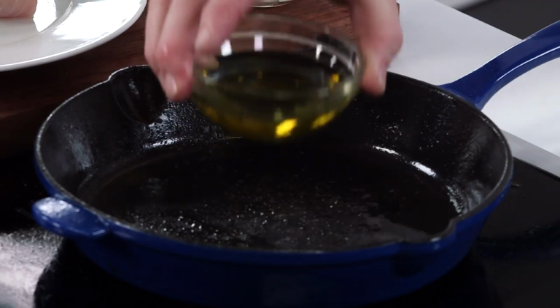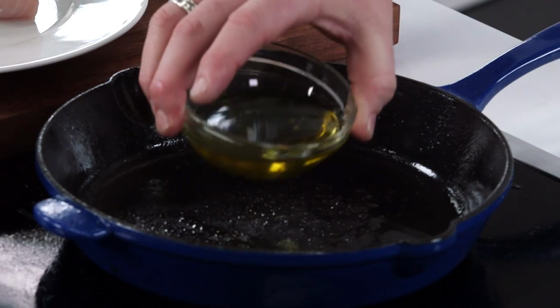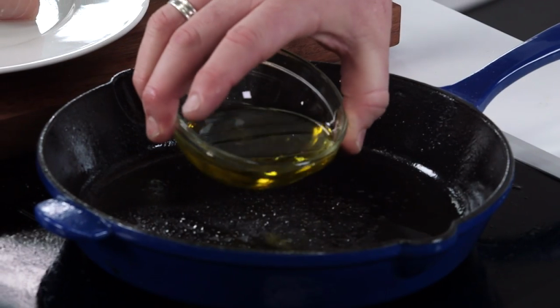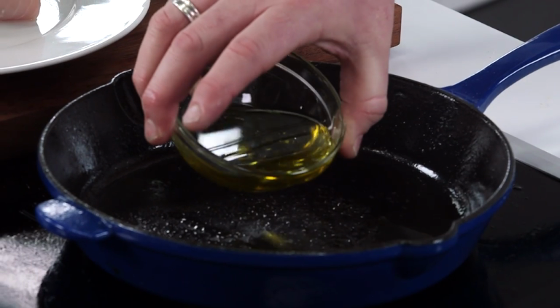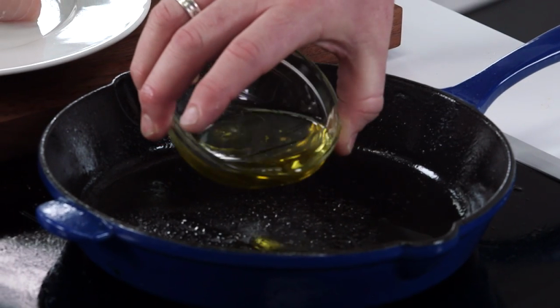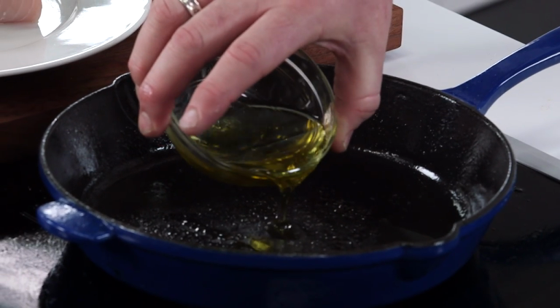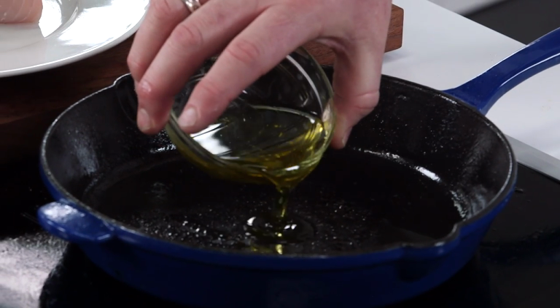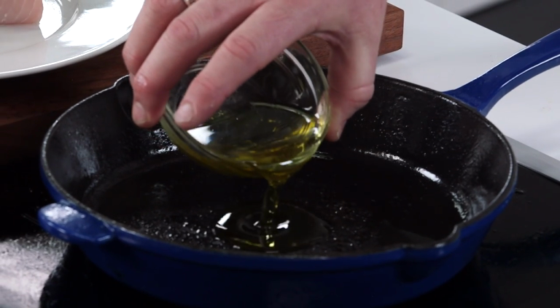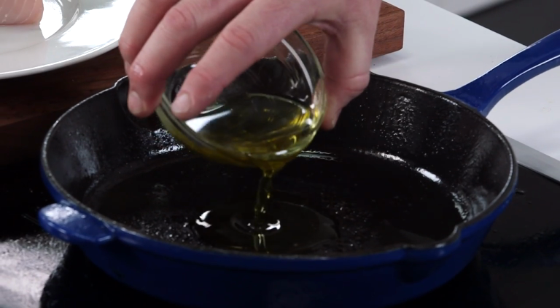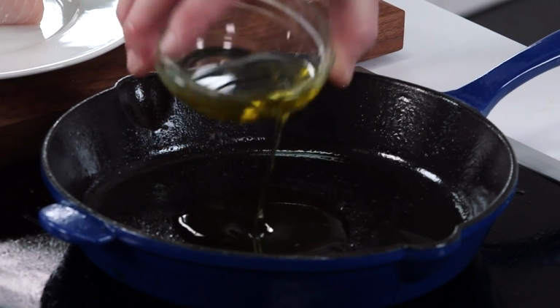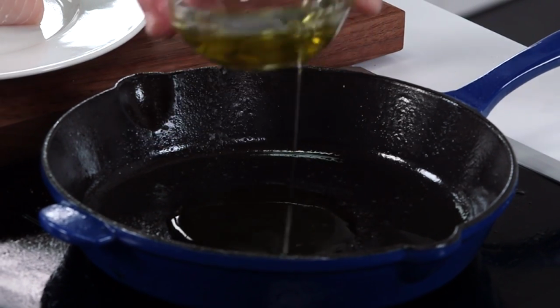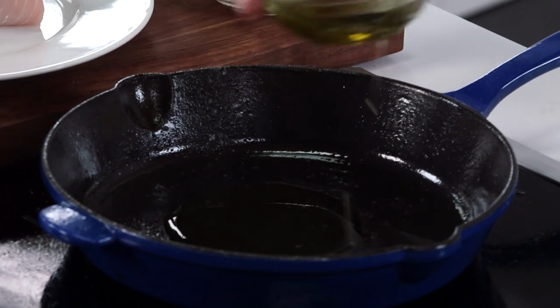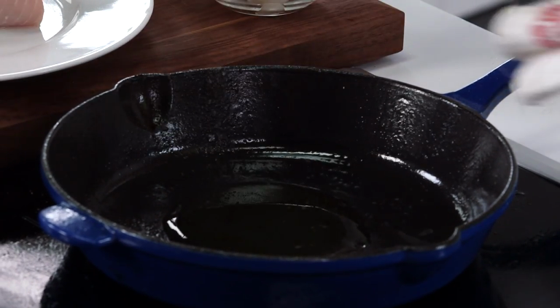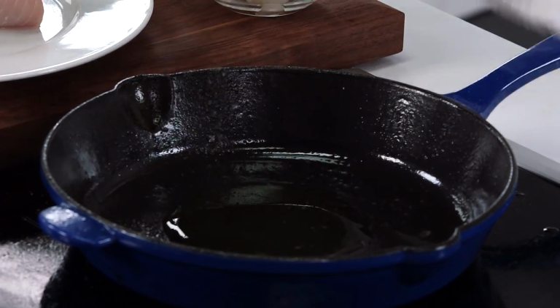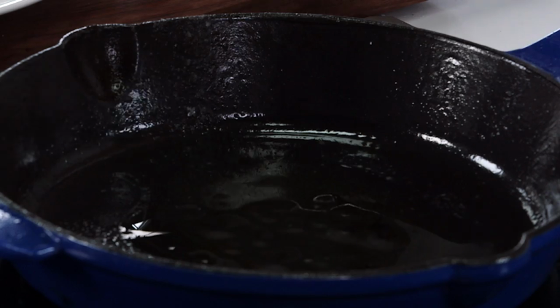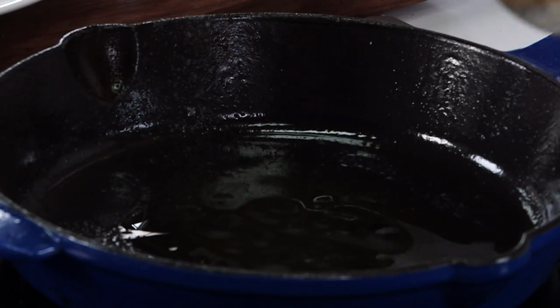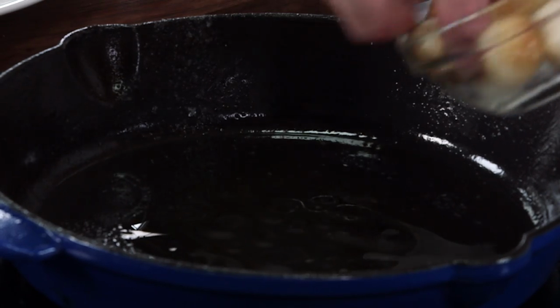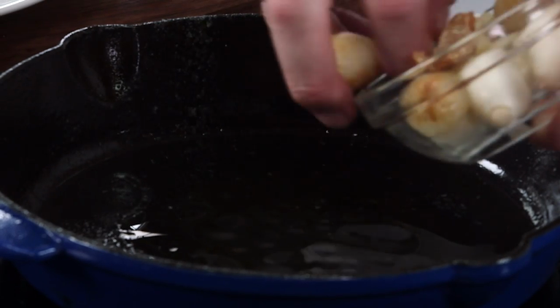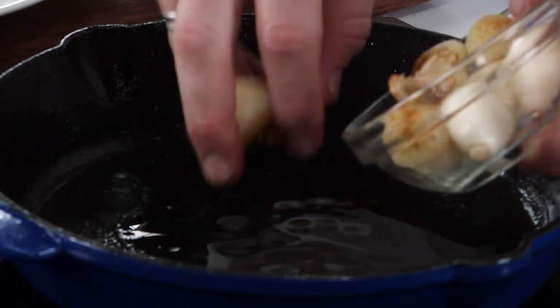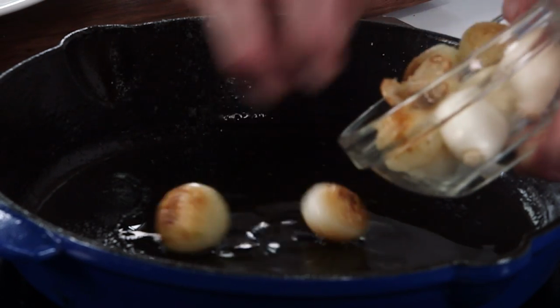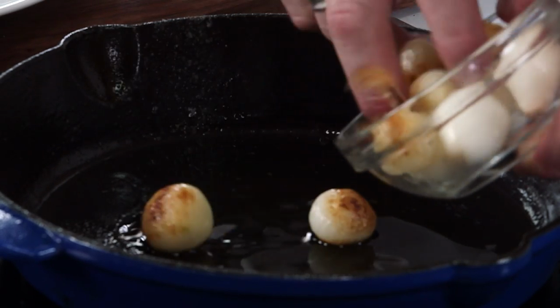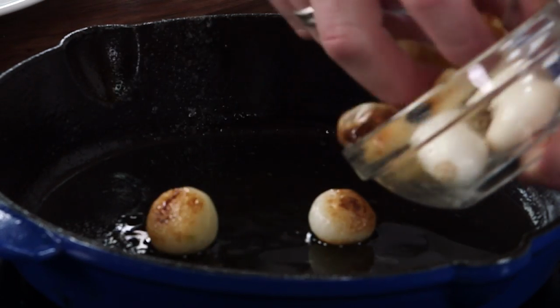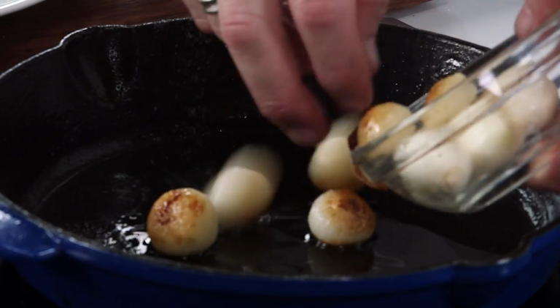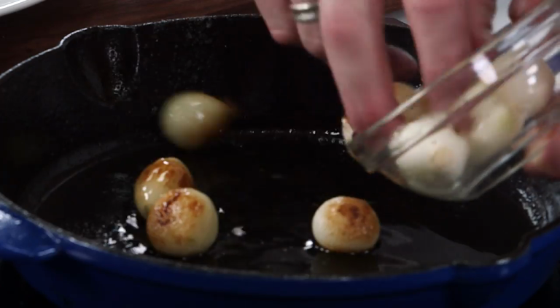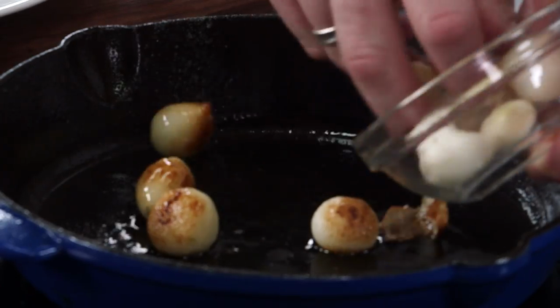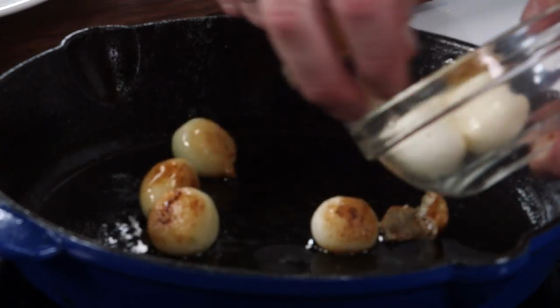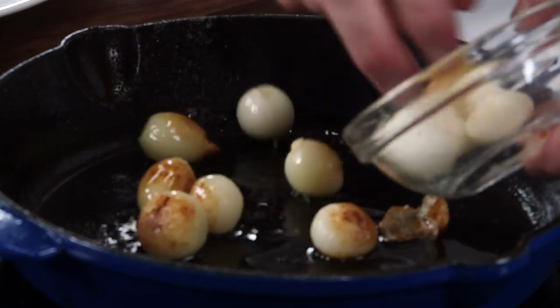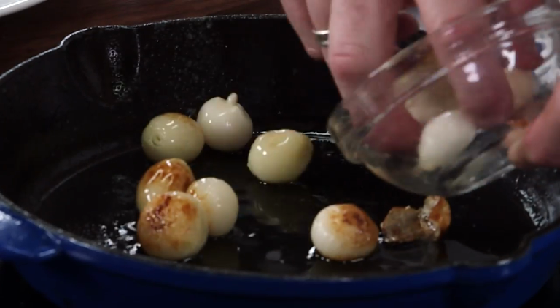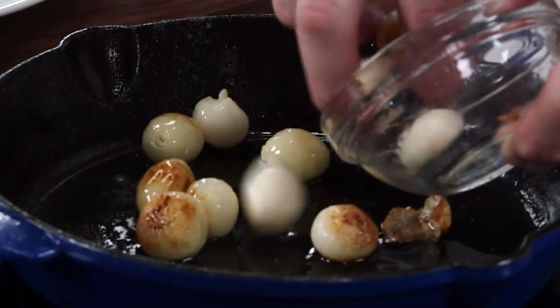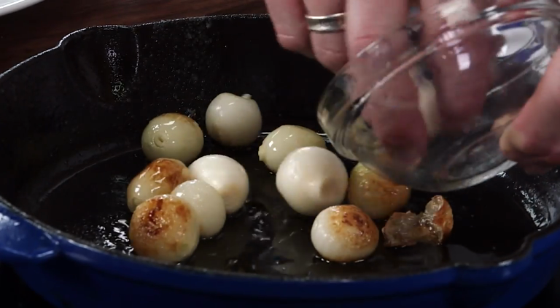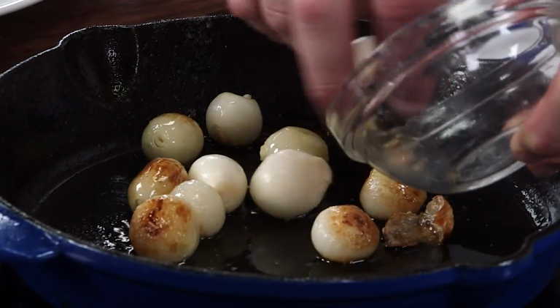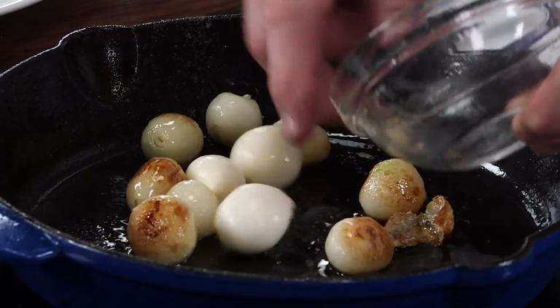We have a little bit of oil in the pan and then we're just gonna slowly start to roast the onions.